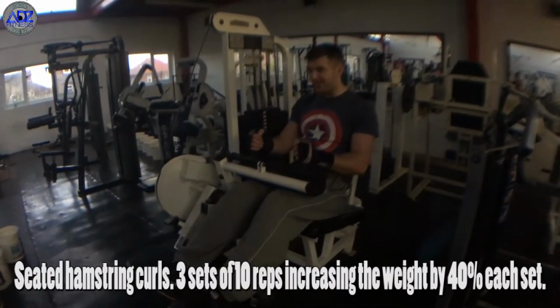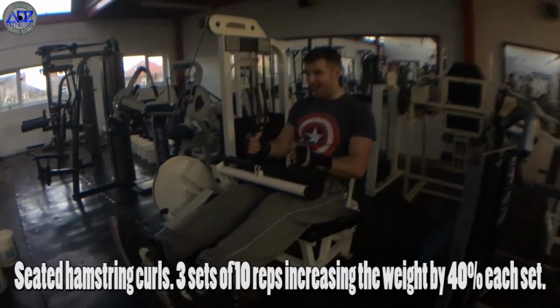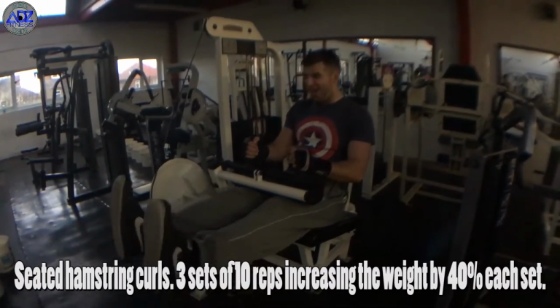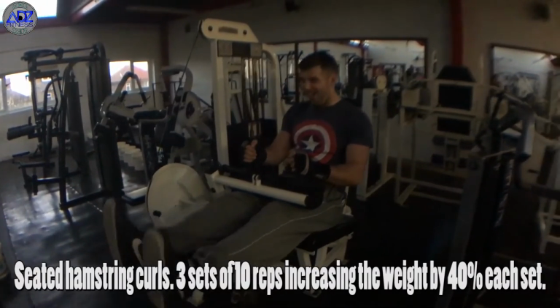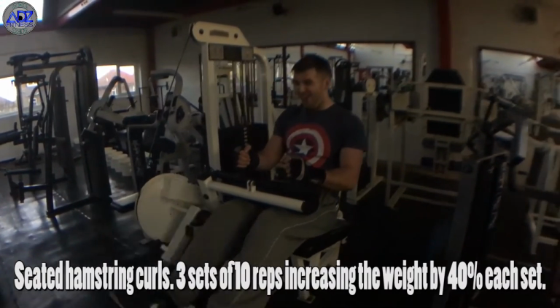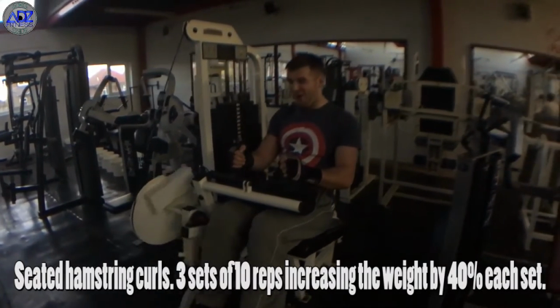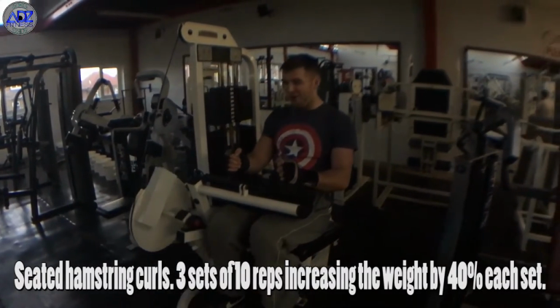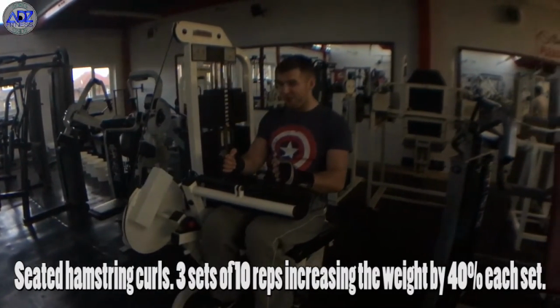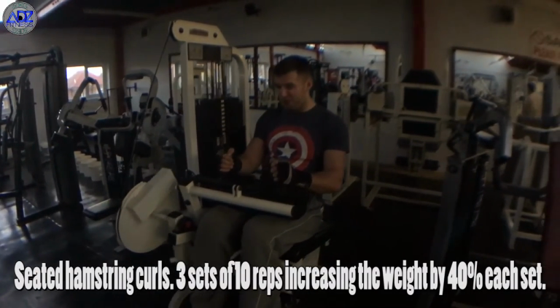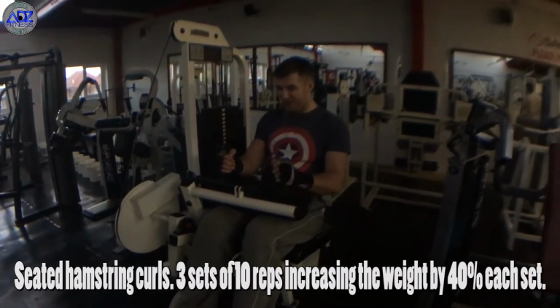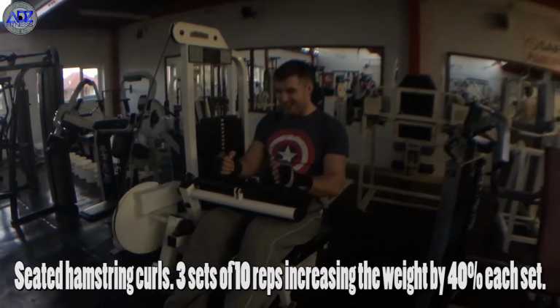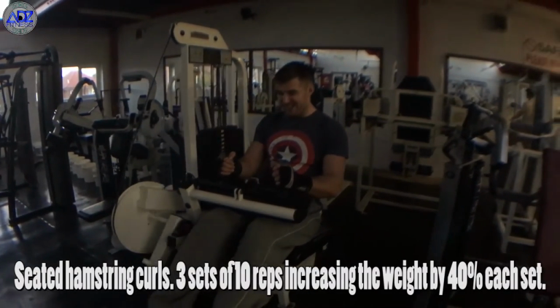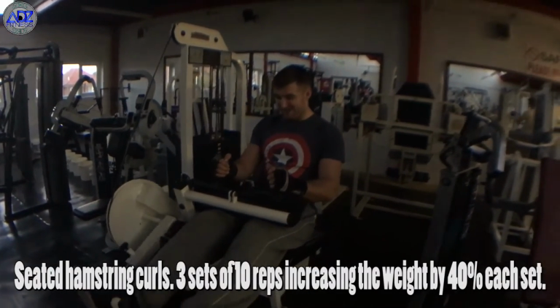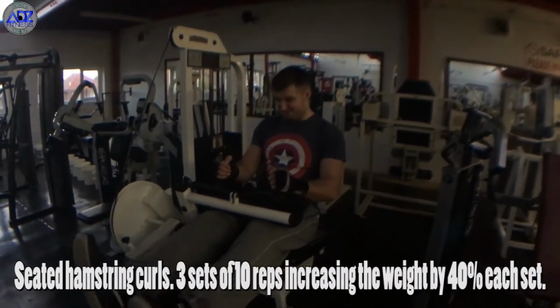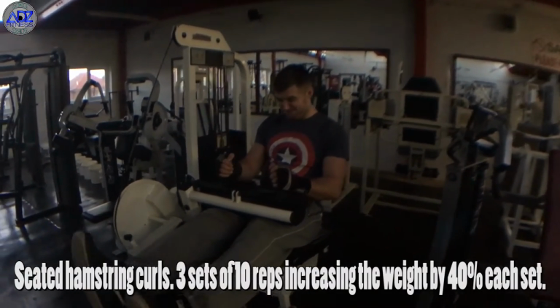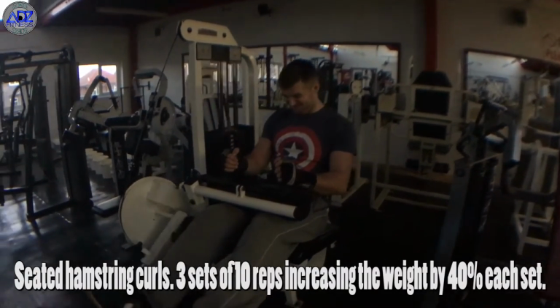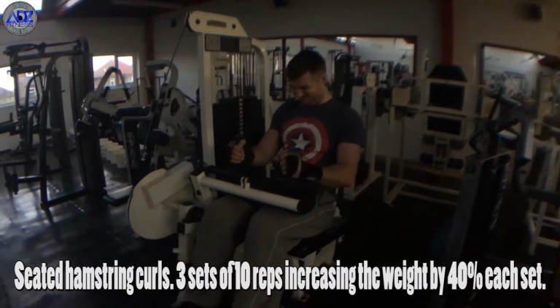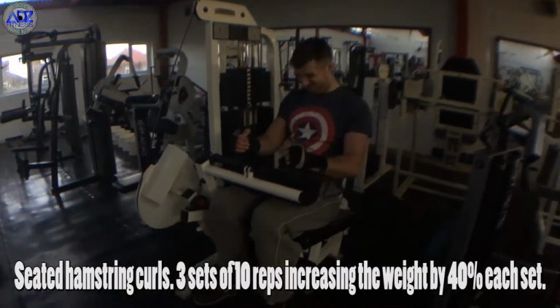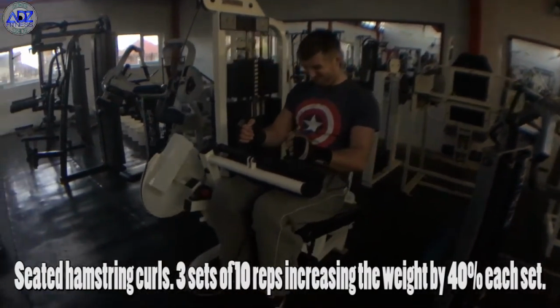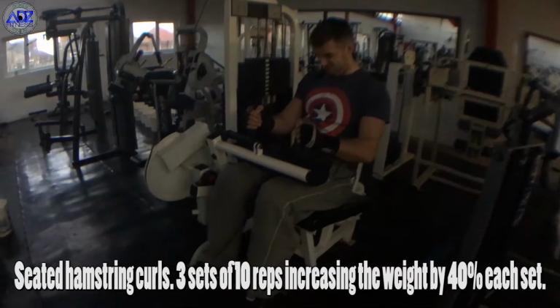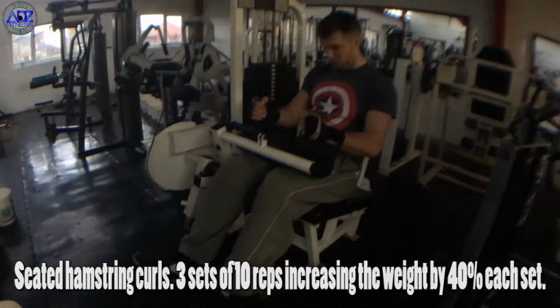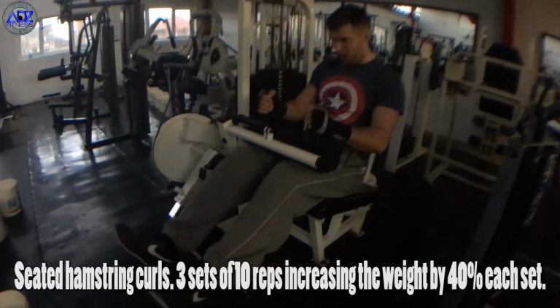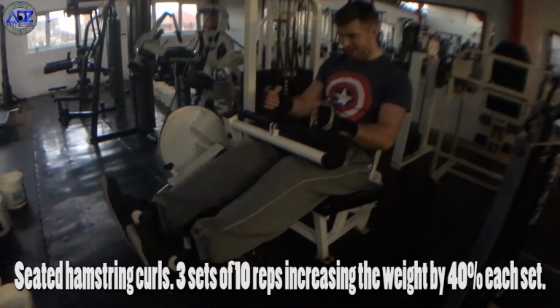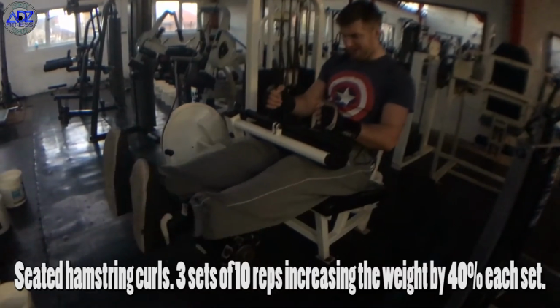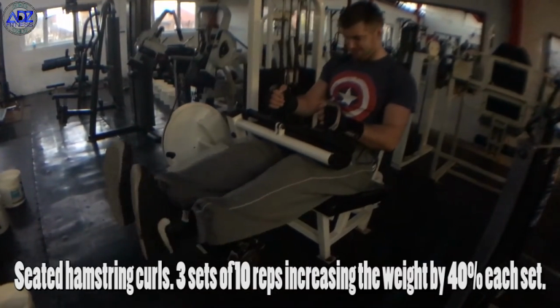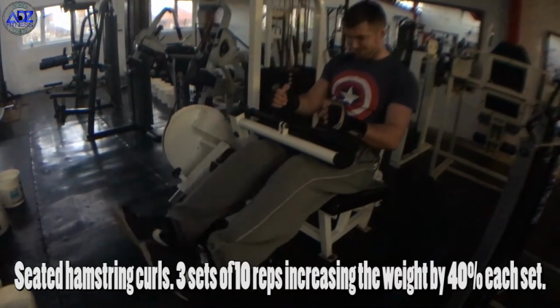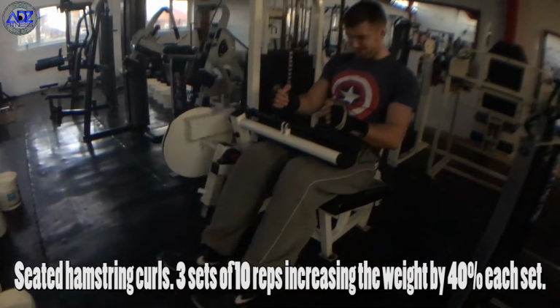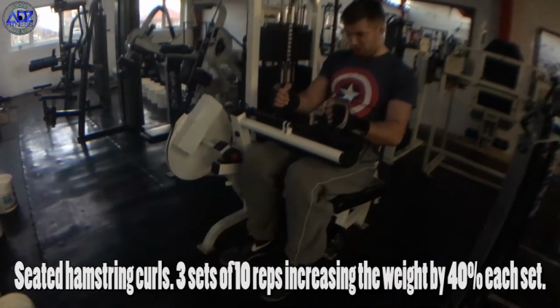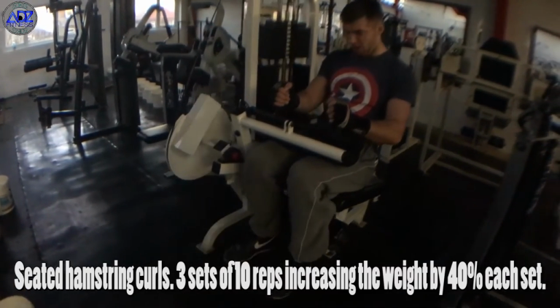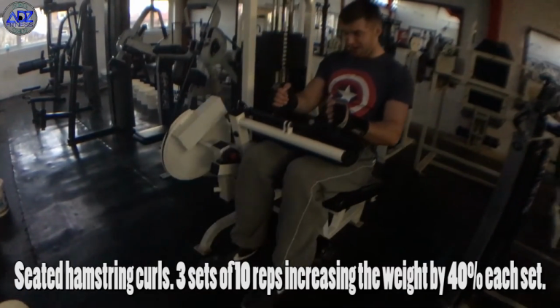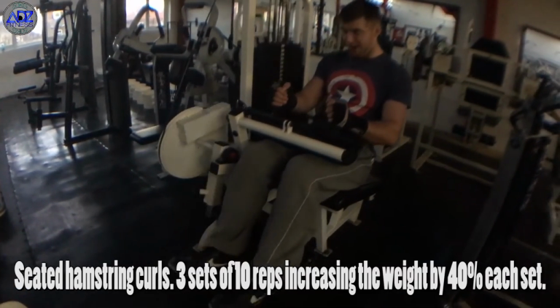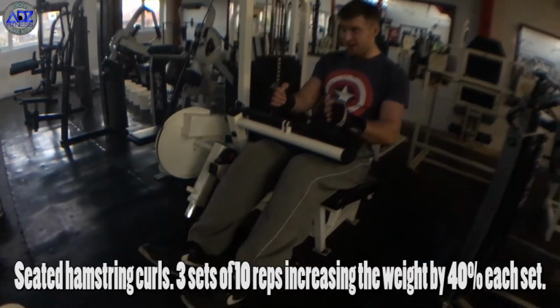On to hamstrings with the seated hamstring curls. I like to lean over the grips and really squeeze around as if I was doing a bicep curl with my hamstrings. Remember to always keep your feet parallel to avoid injuries.